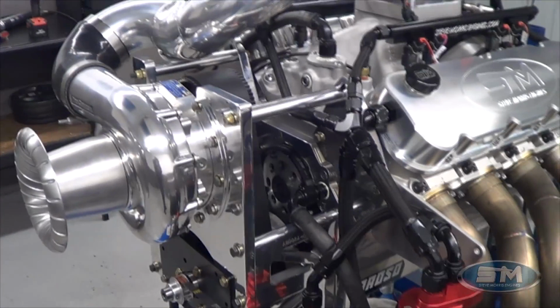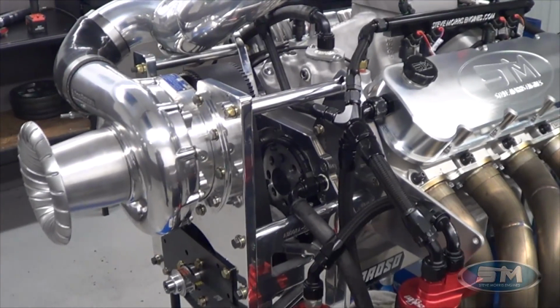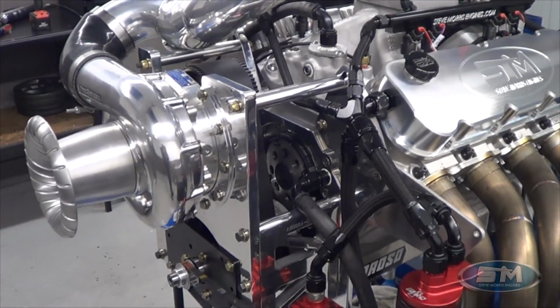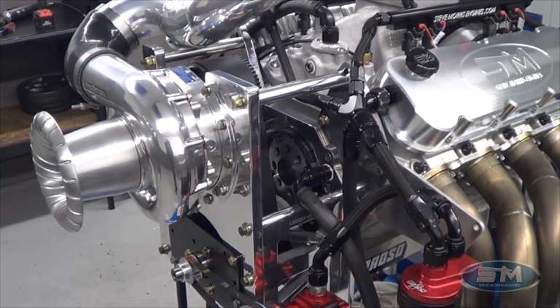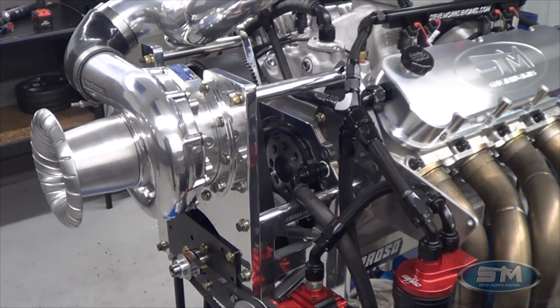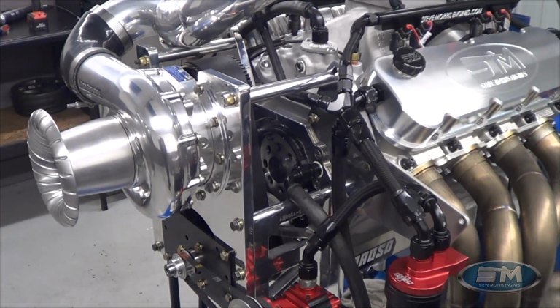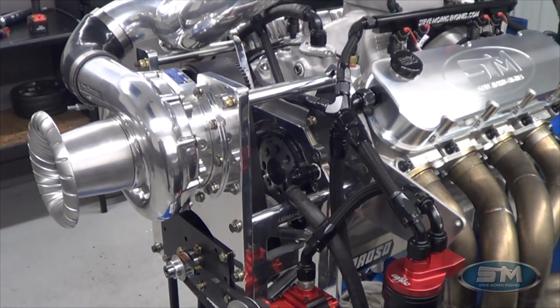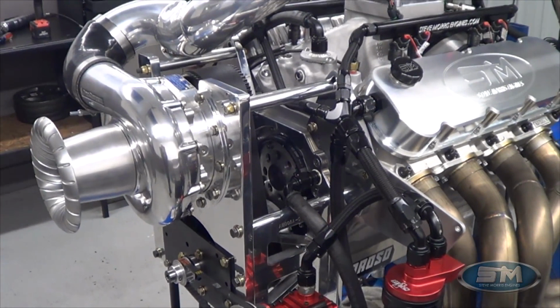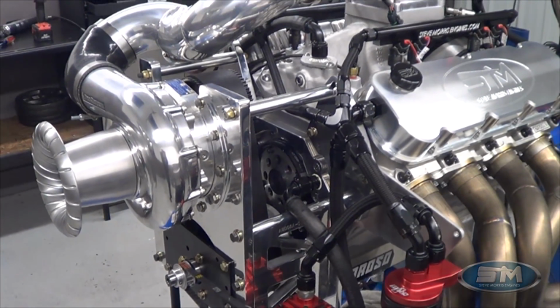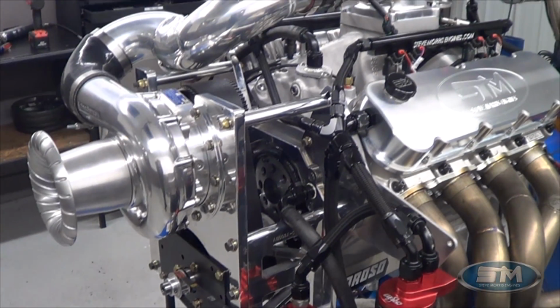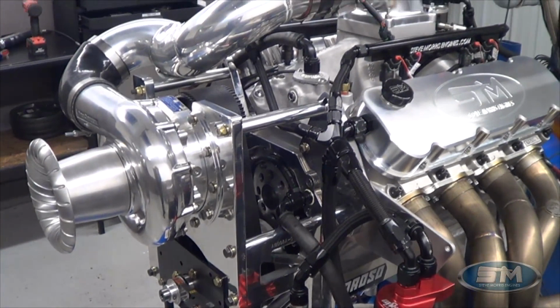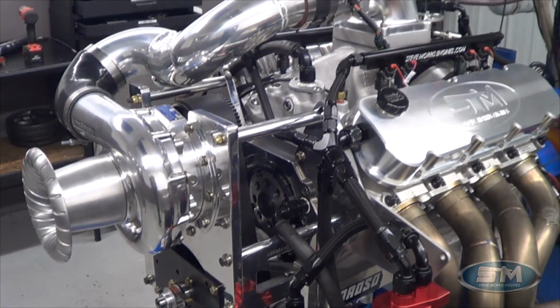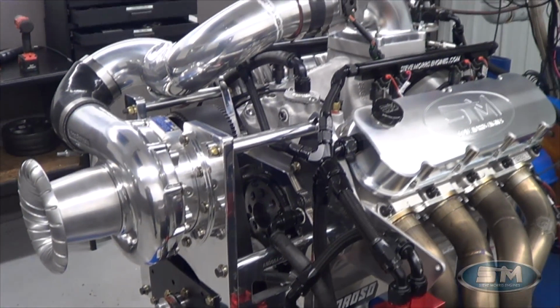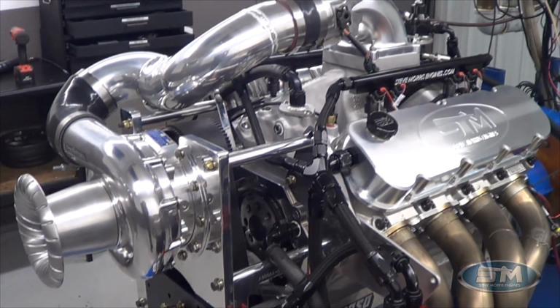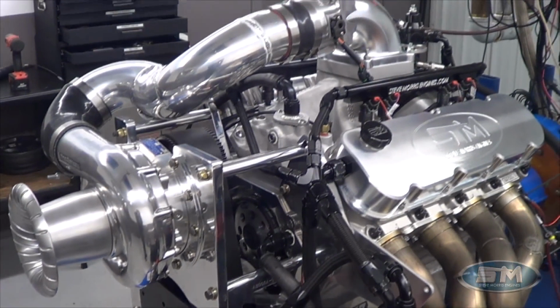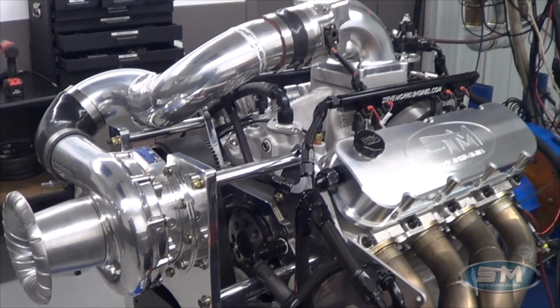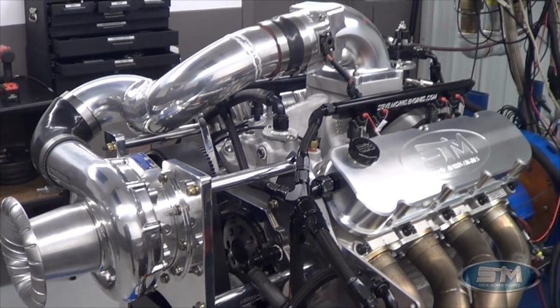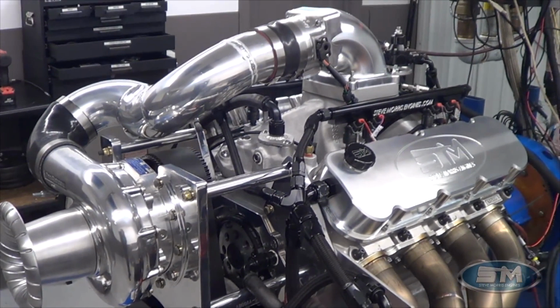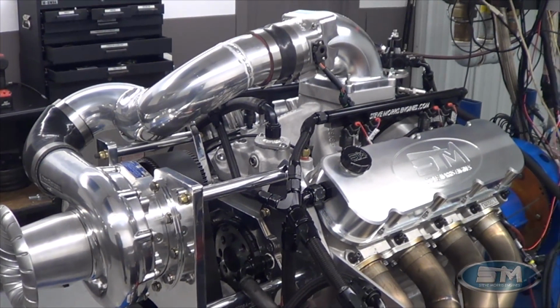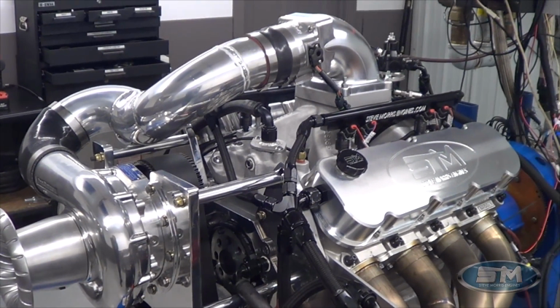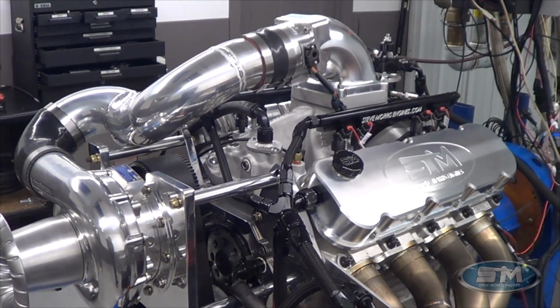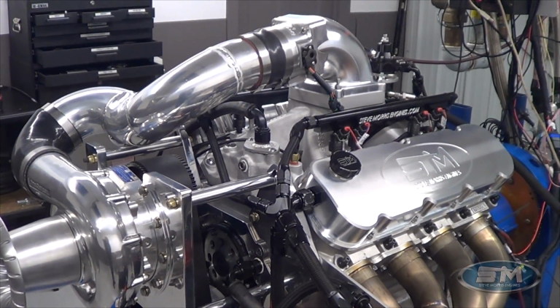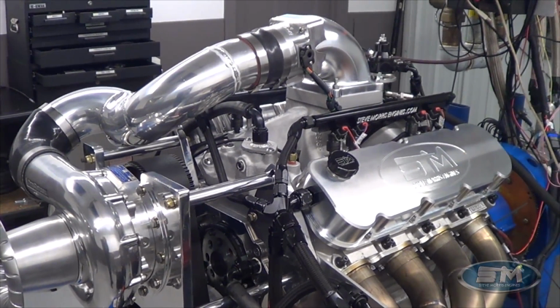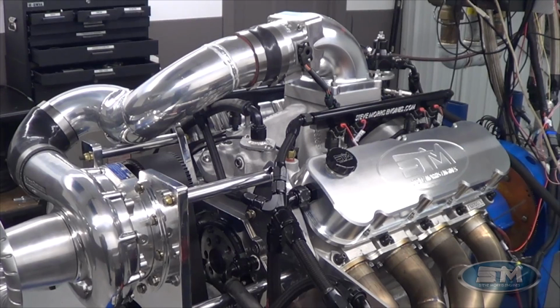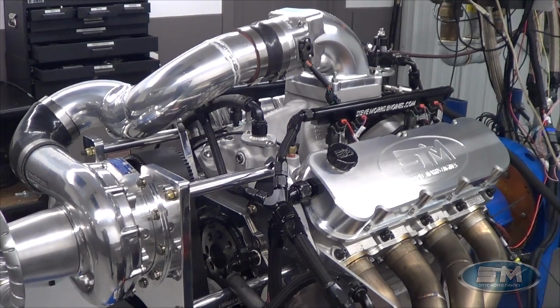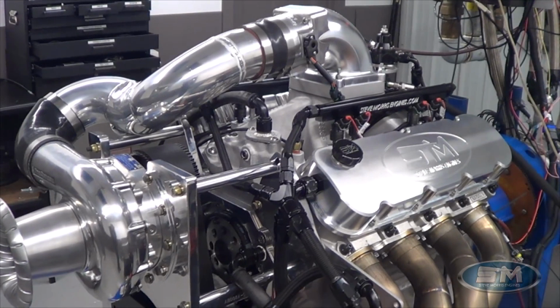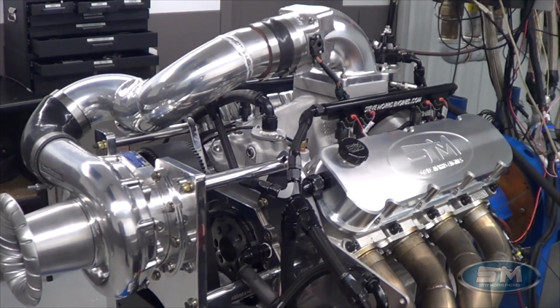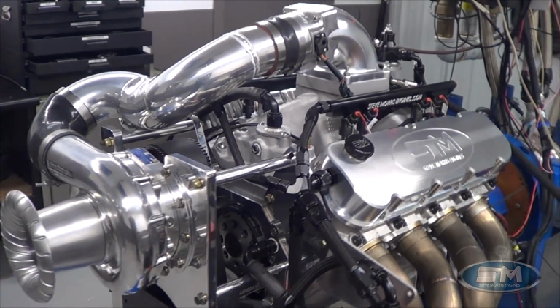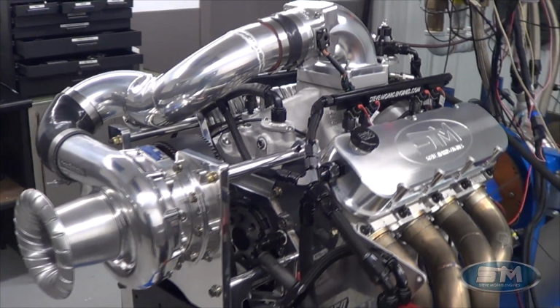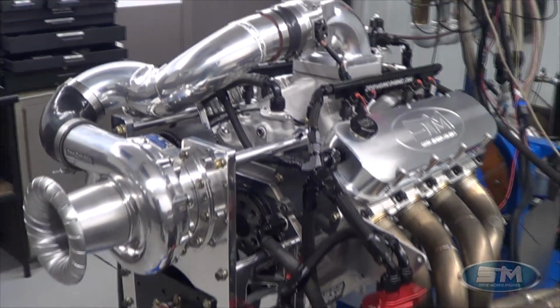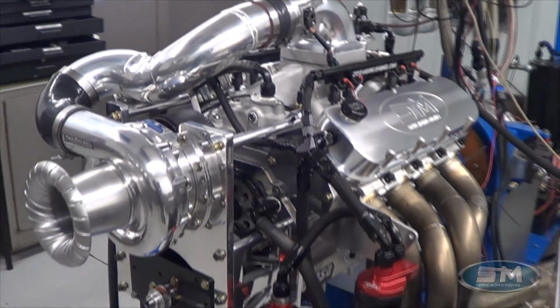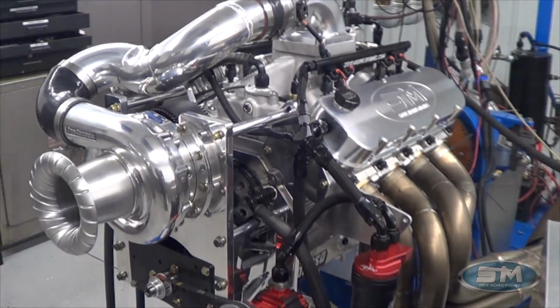So what we'll do is we'll go out, make a pull, and look at this thing and the numbers.